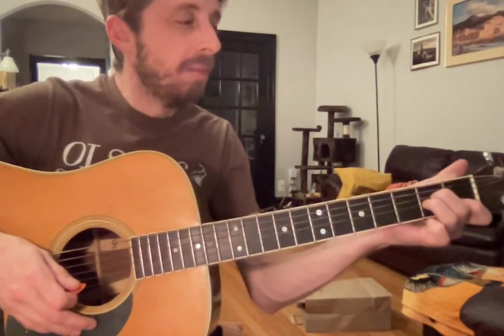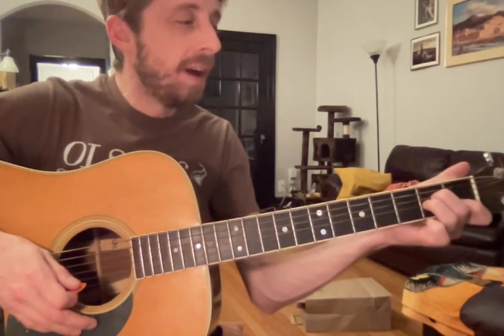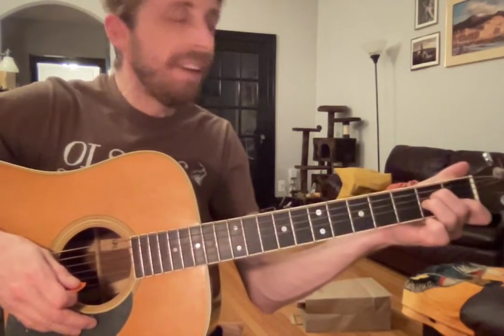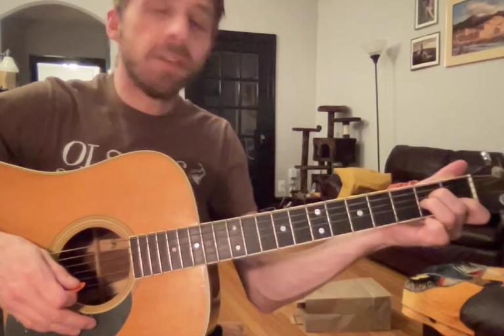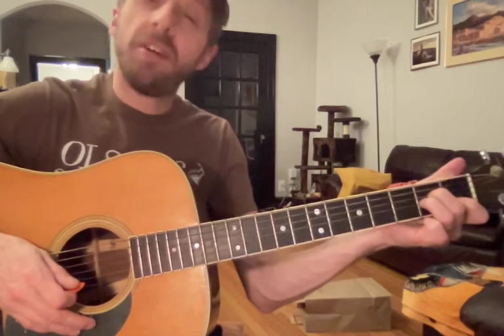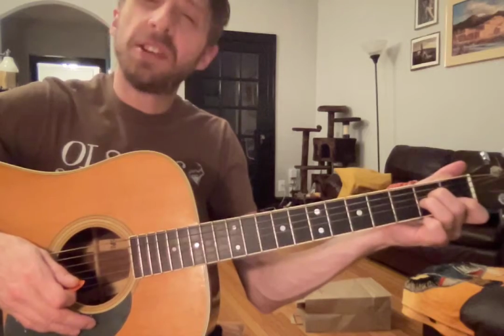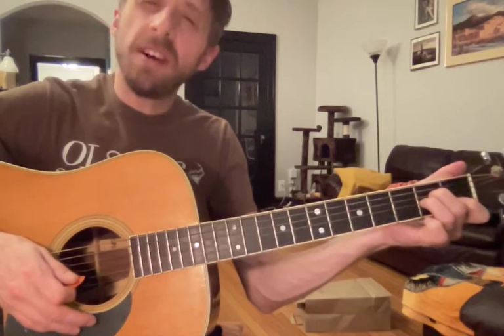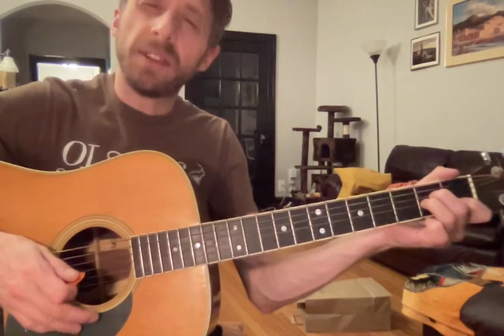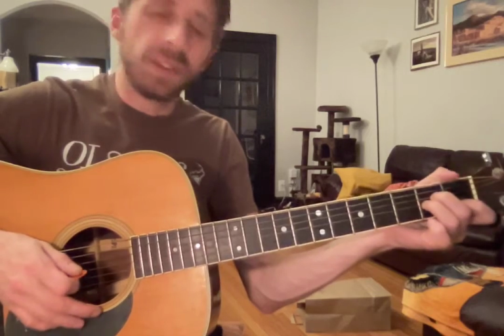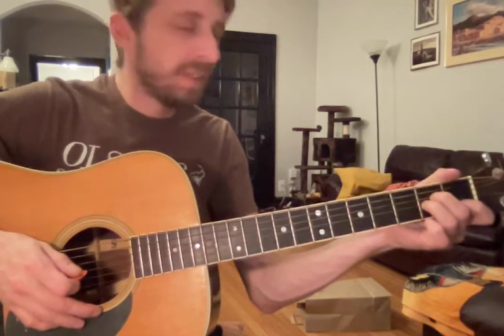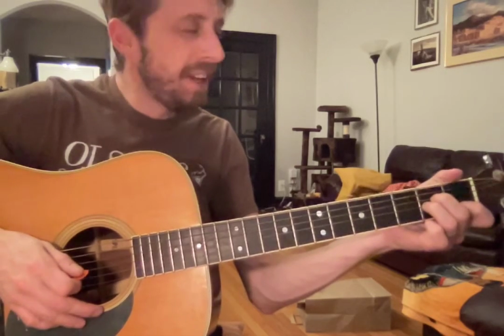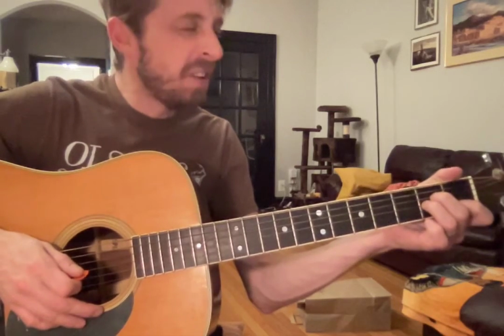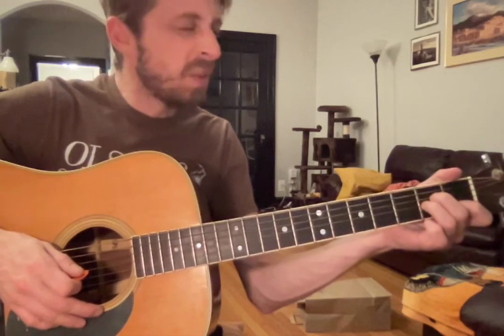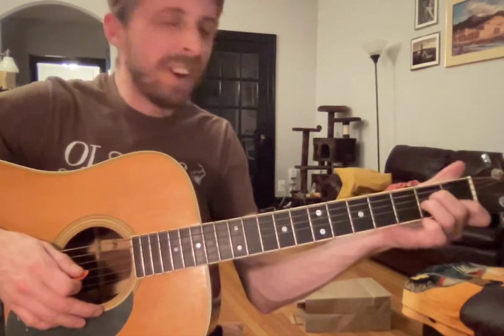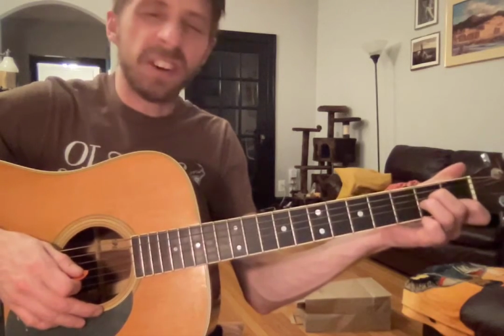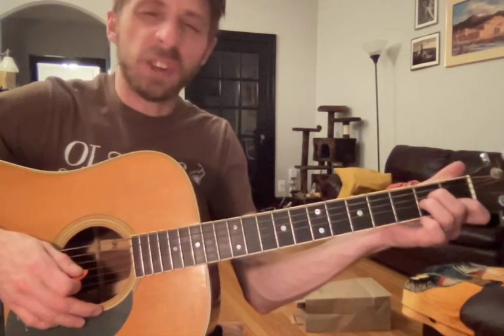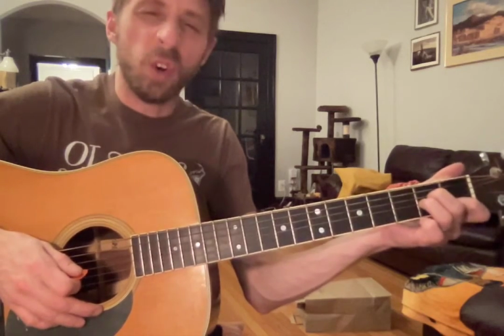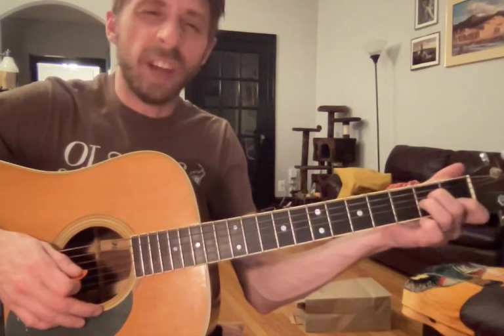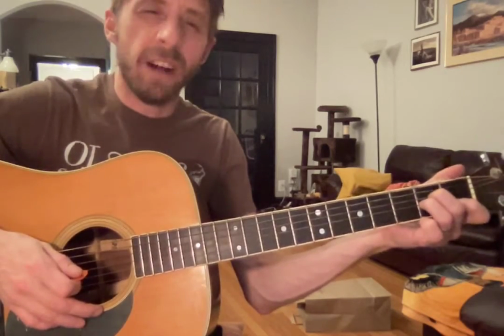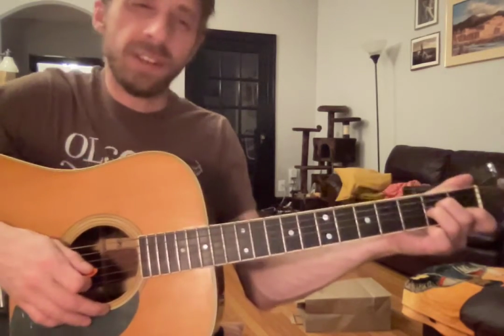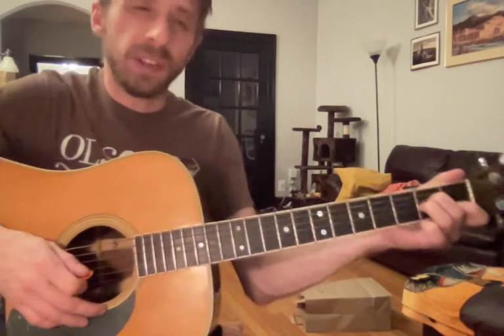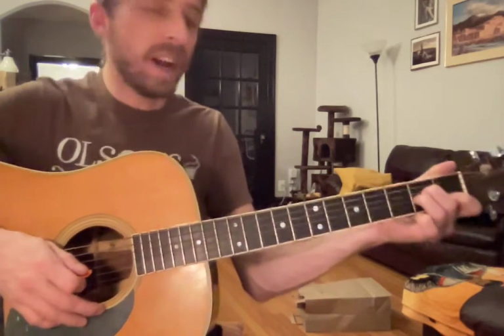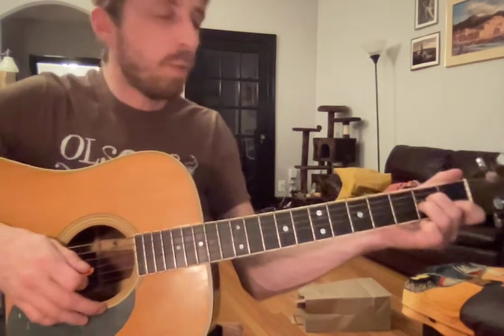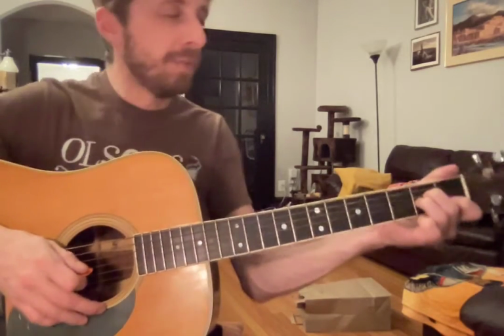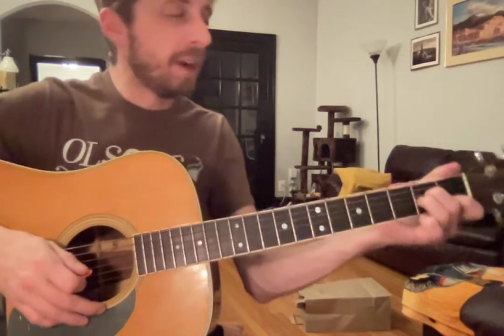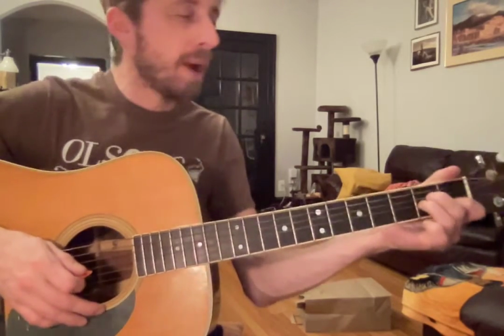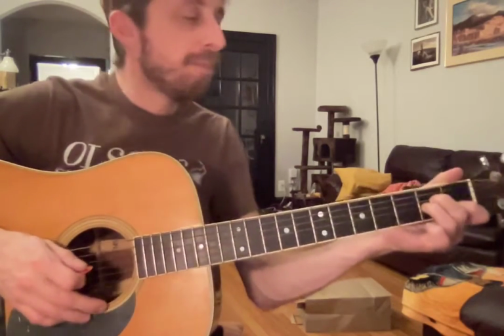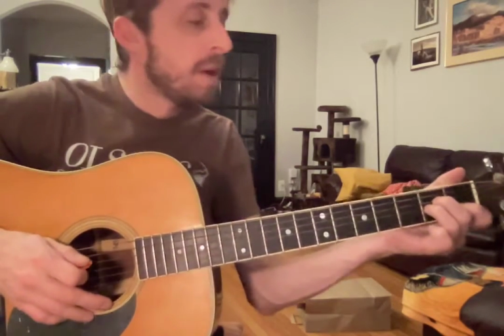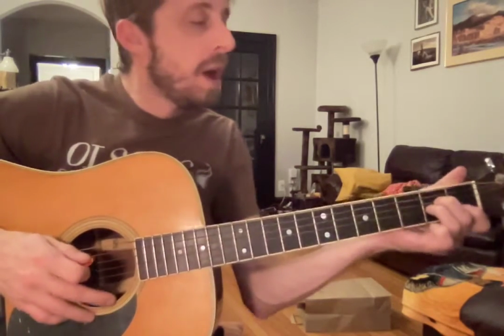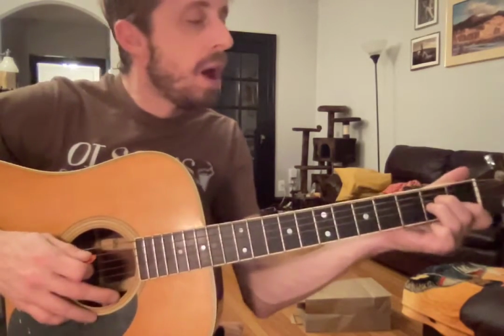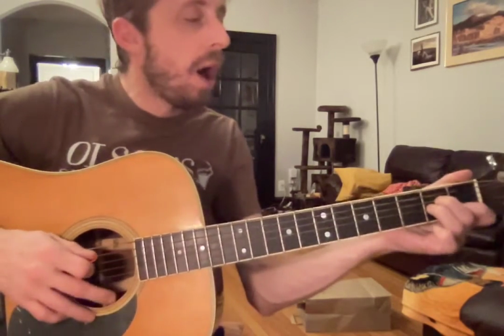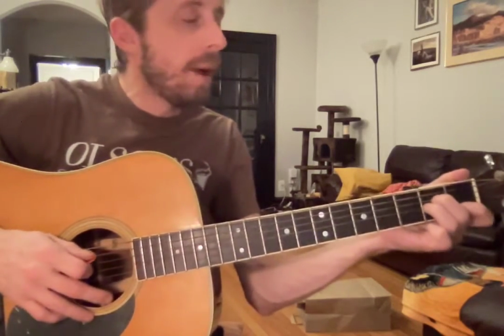I think it's a fun song for this. It's winter, it's cold out, it kind of warms you up, right? Alright.